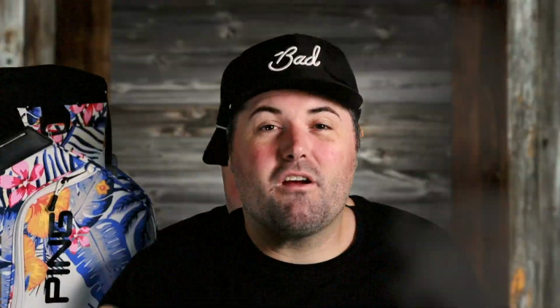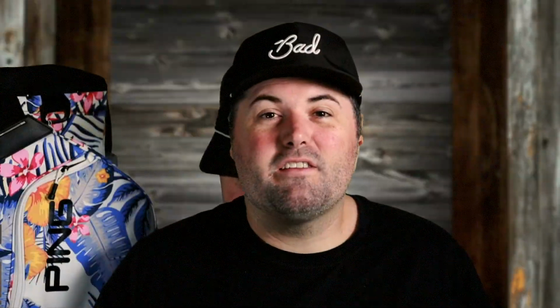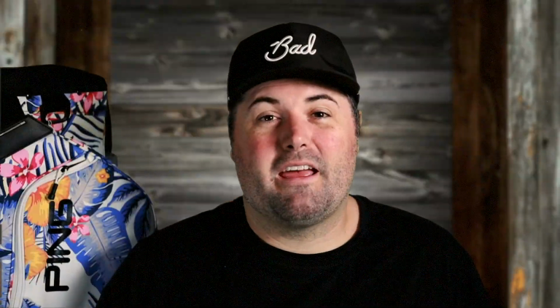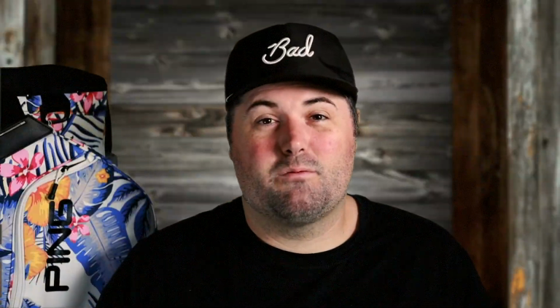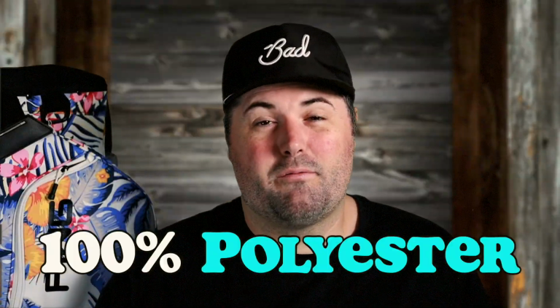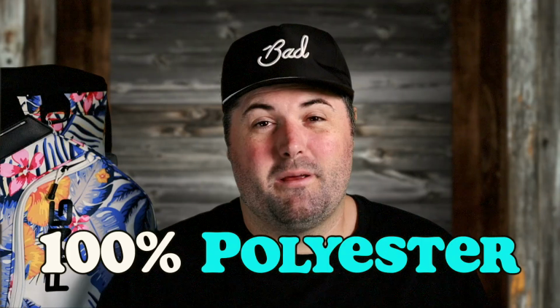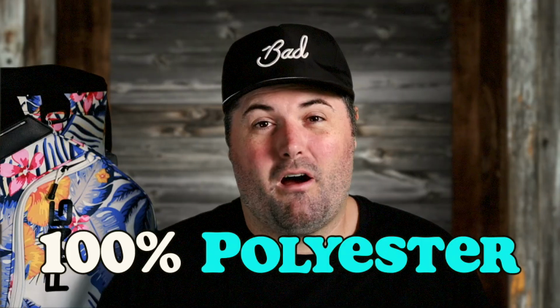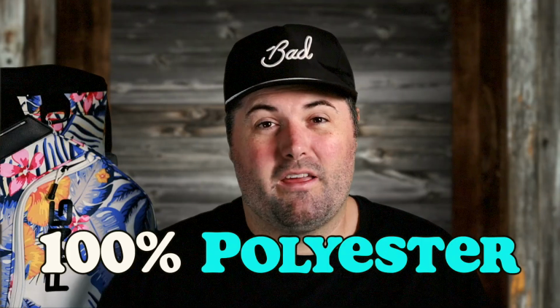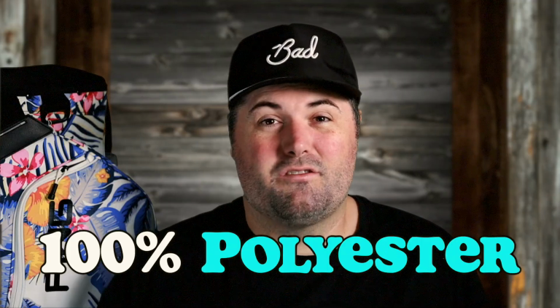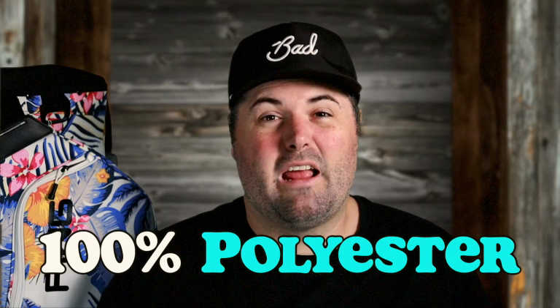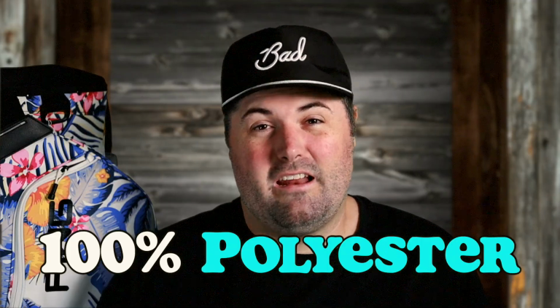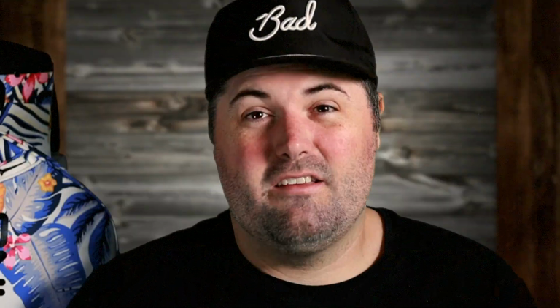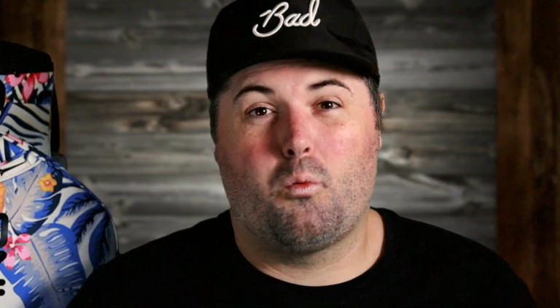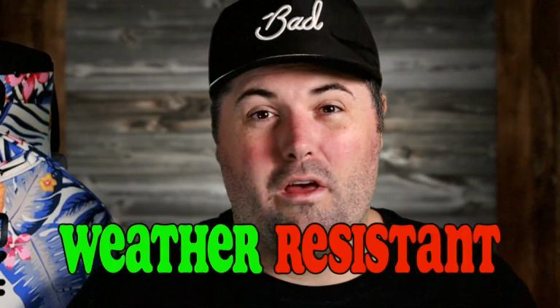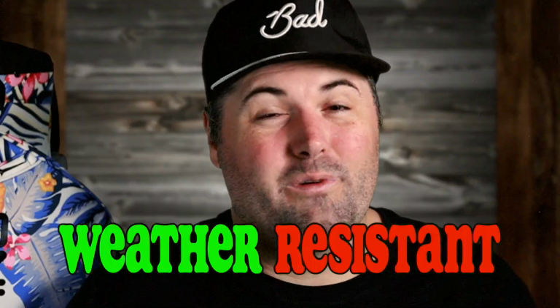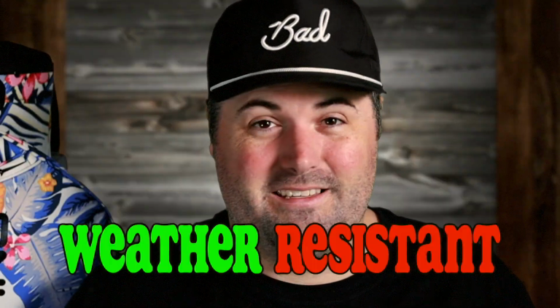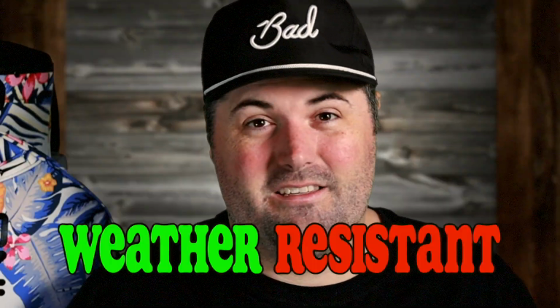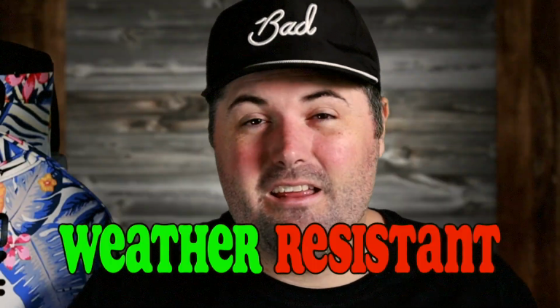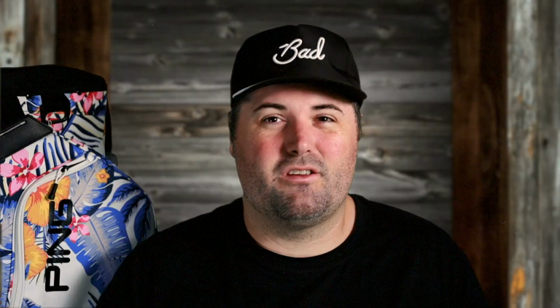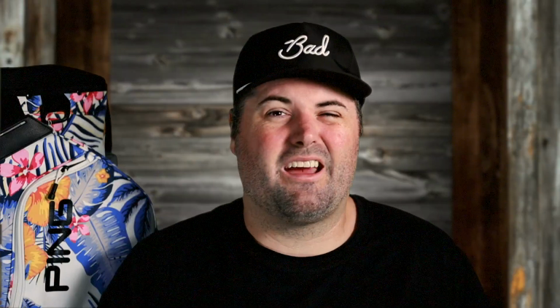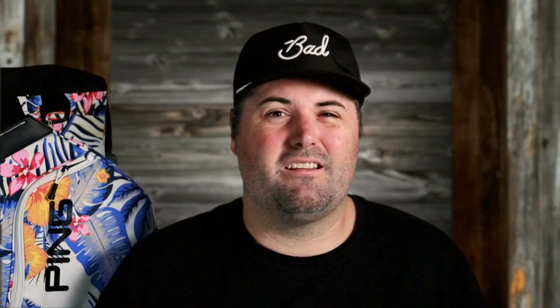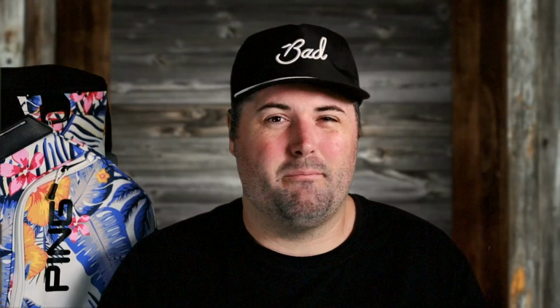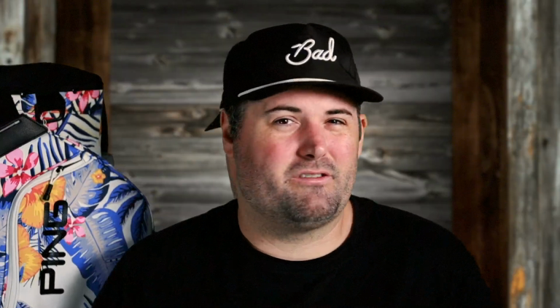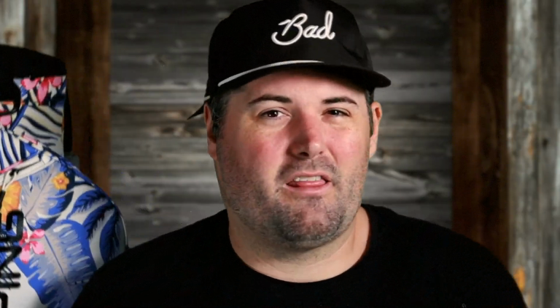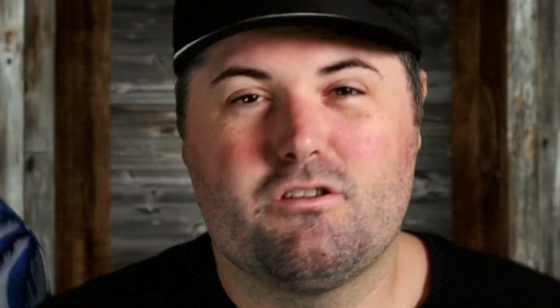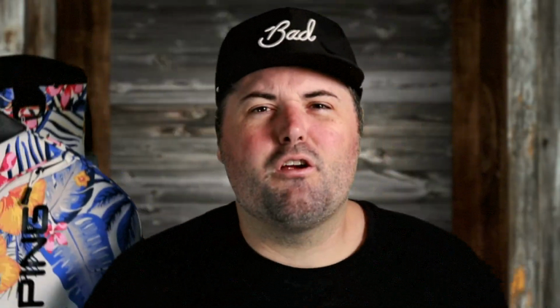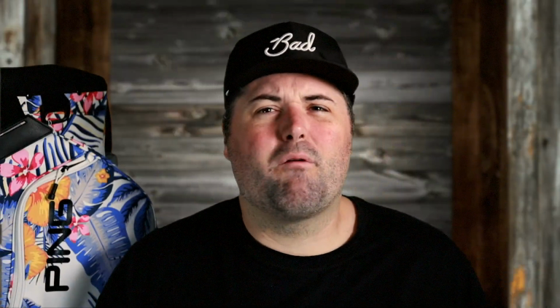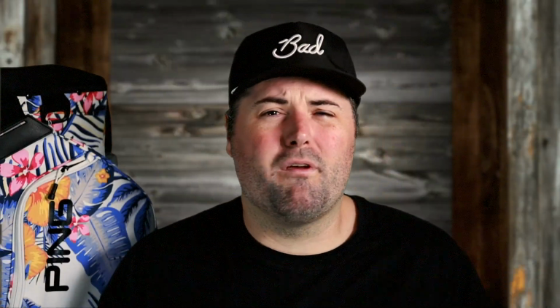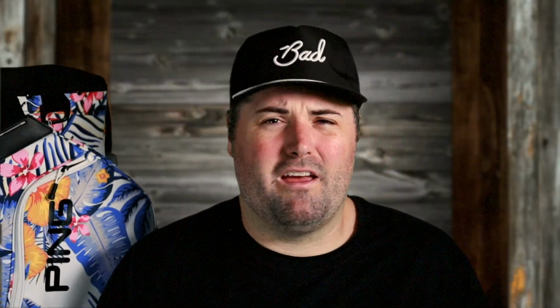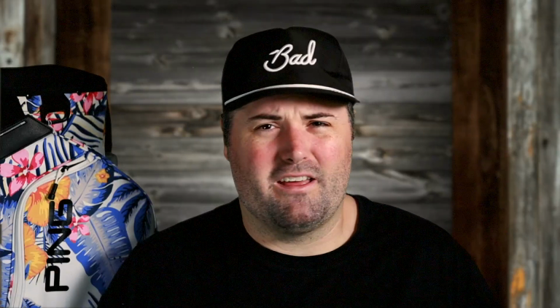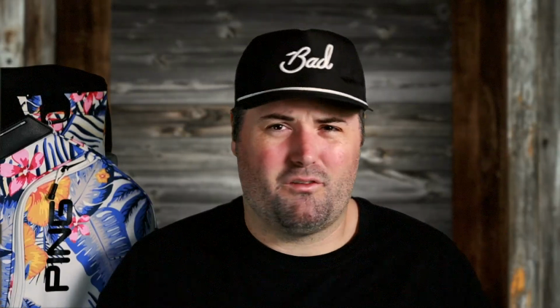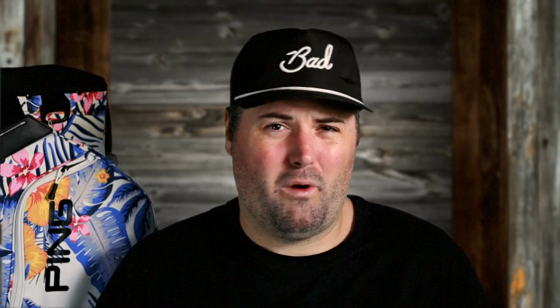This bag is 100% polyester and it is weather resistant, so if you get caught in some mist or anything, your bag will be fine if it gets a little wet.